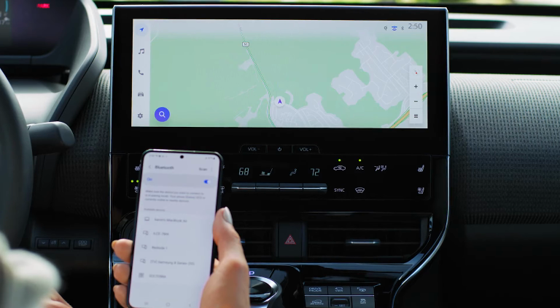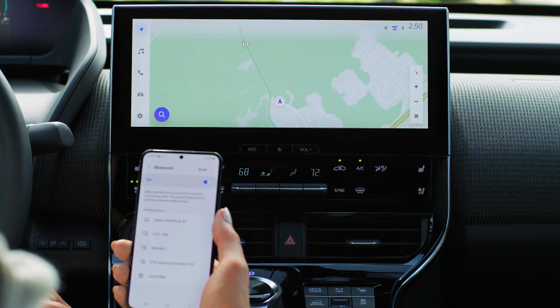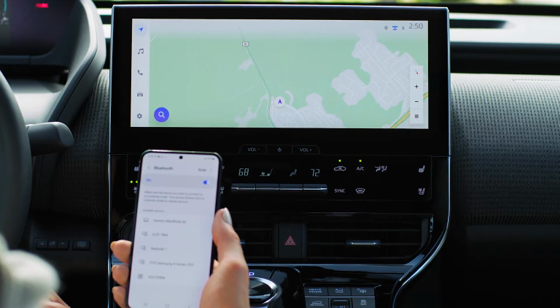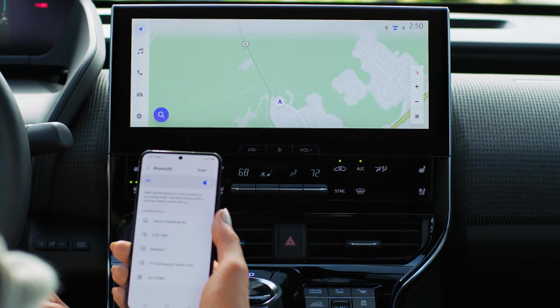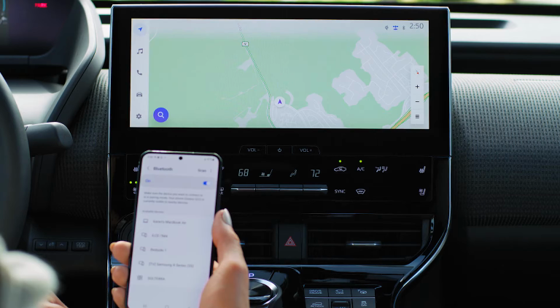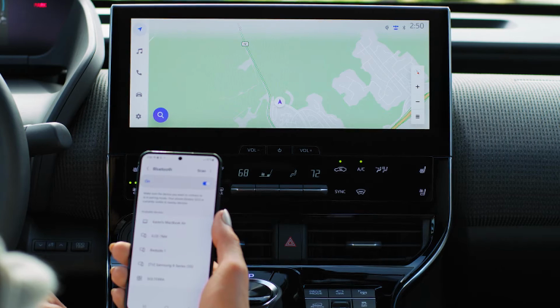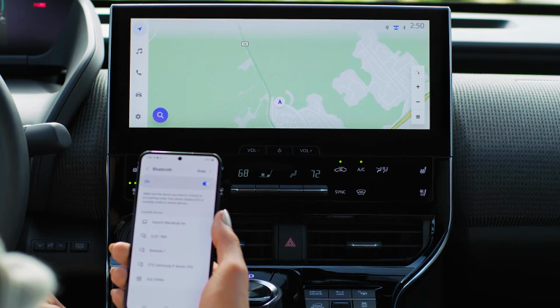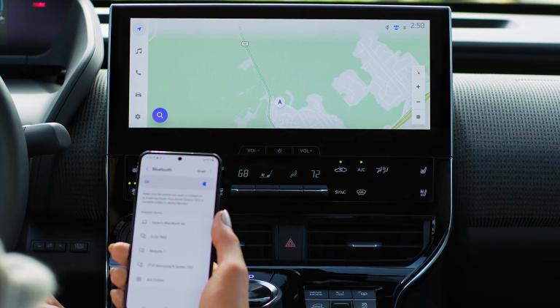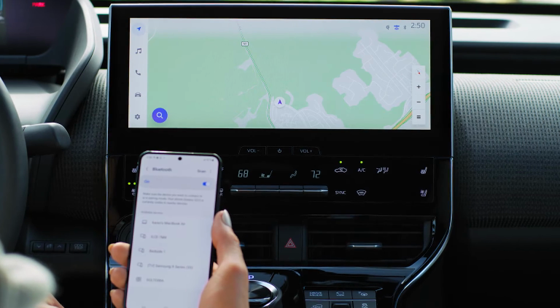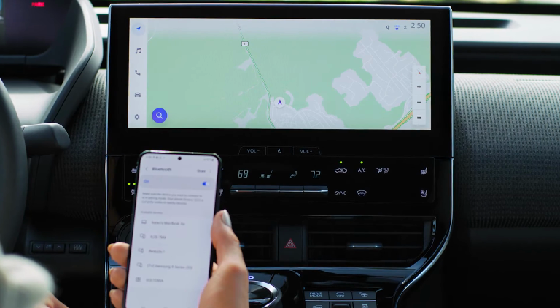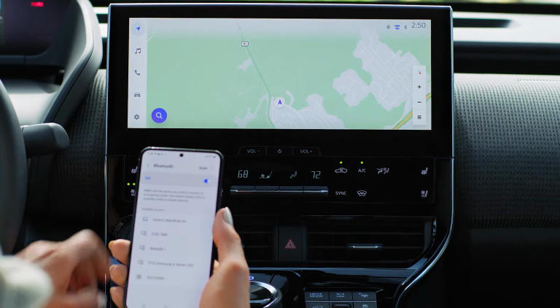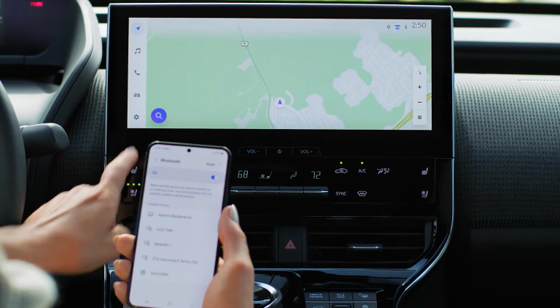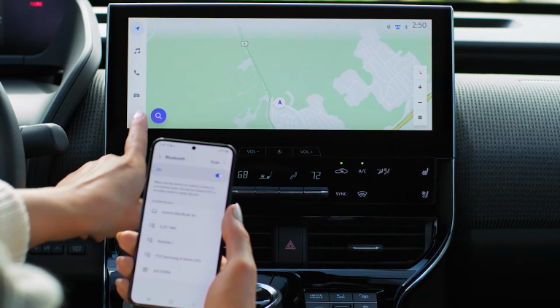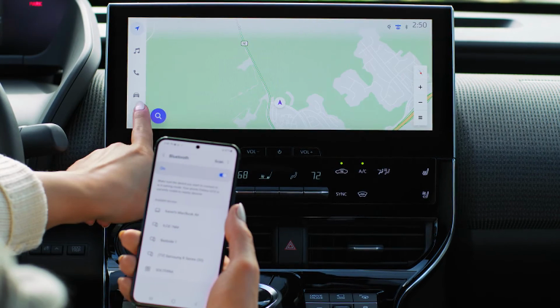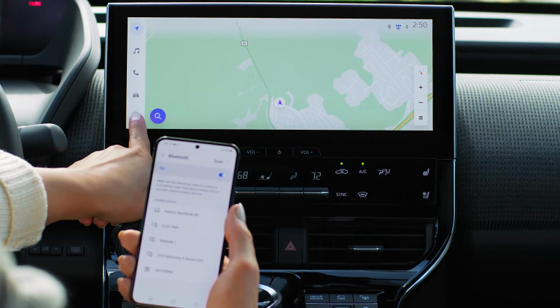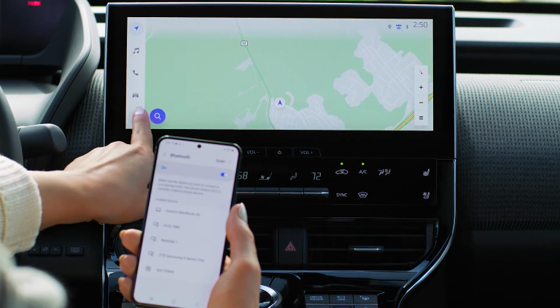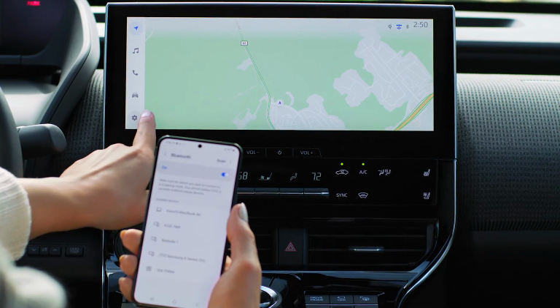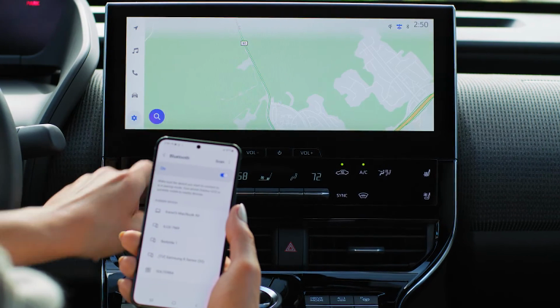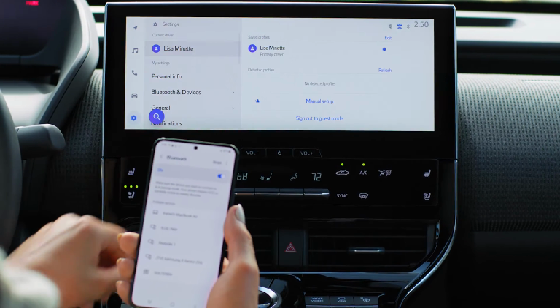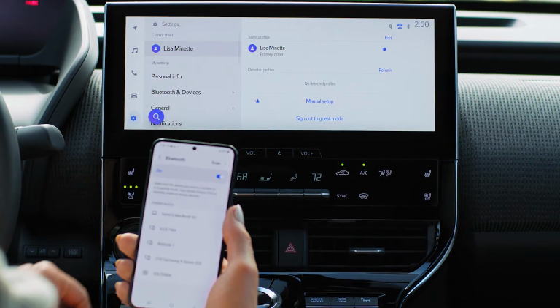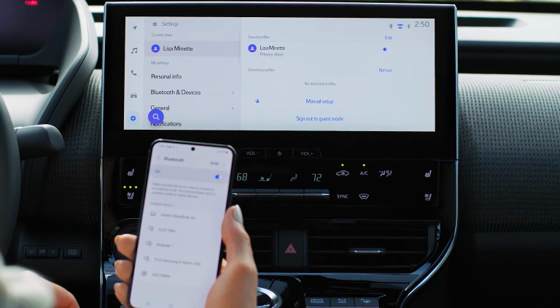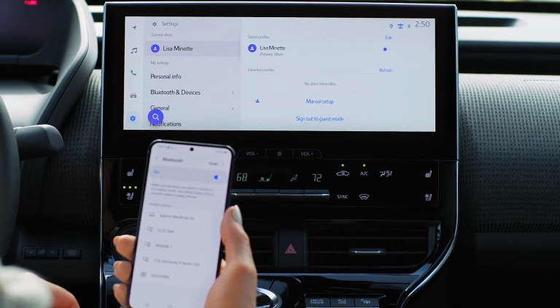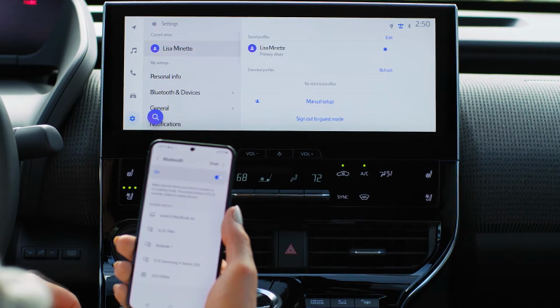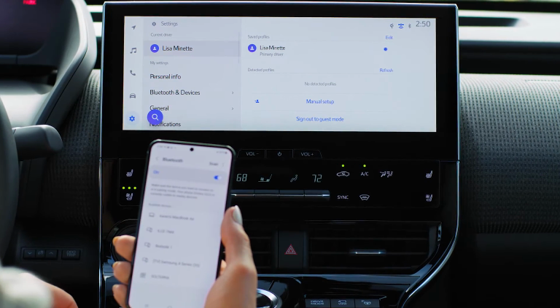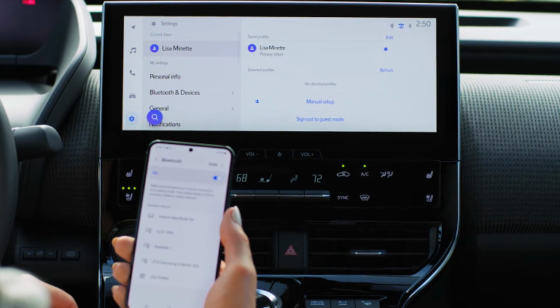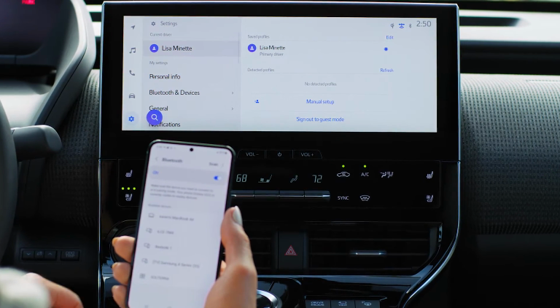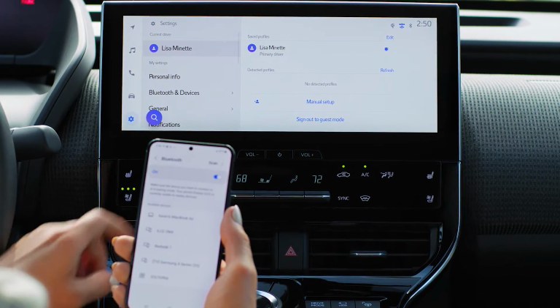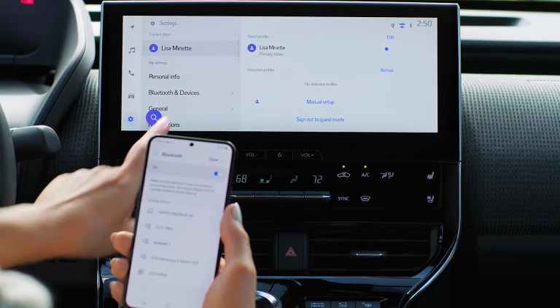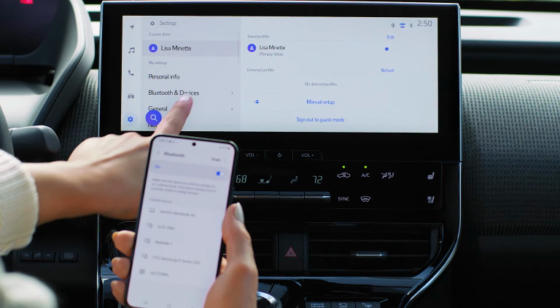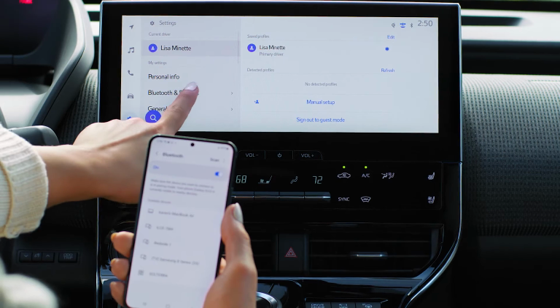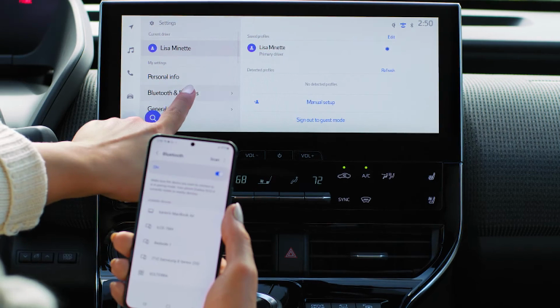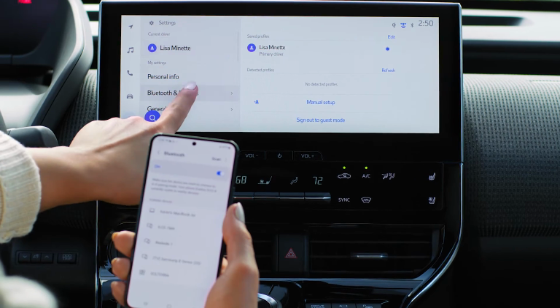On the vehicle touch screen, select the settings icon on the main menu. Select Bluetooth and devices.